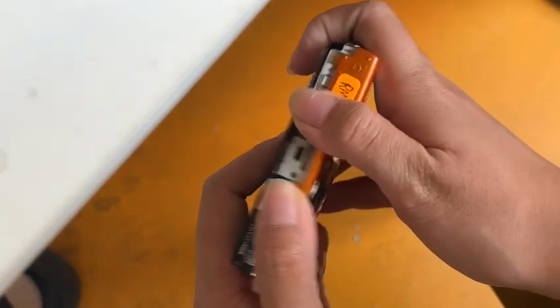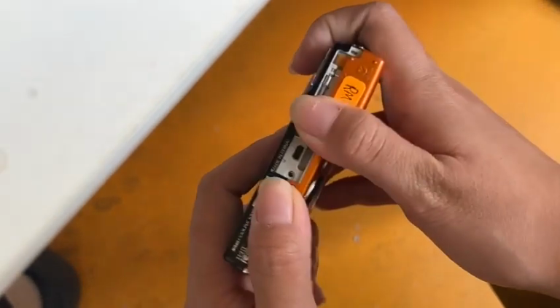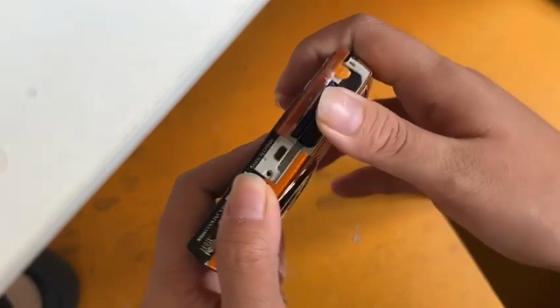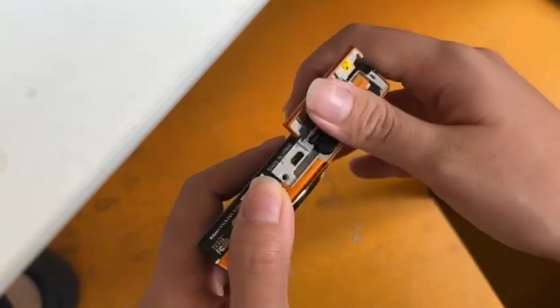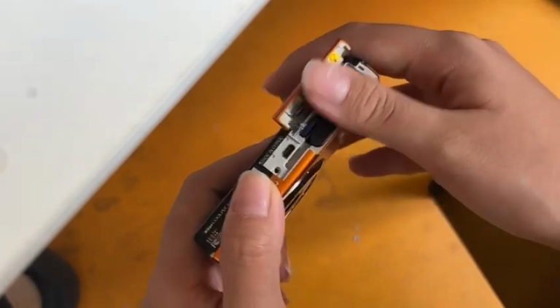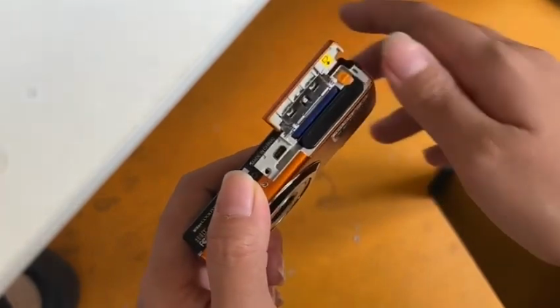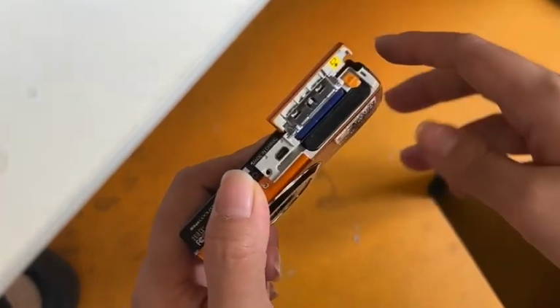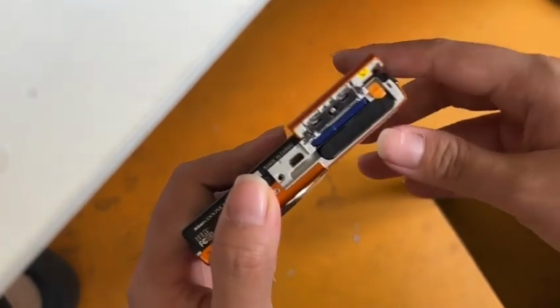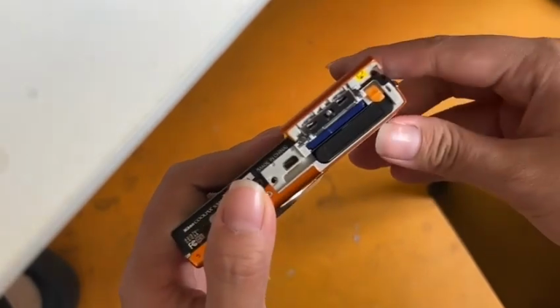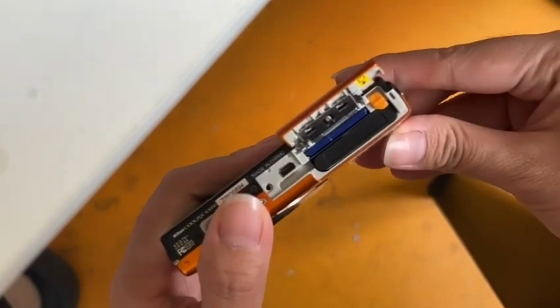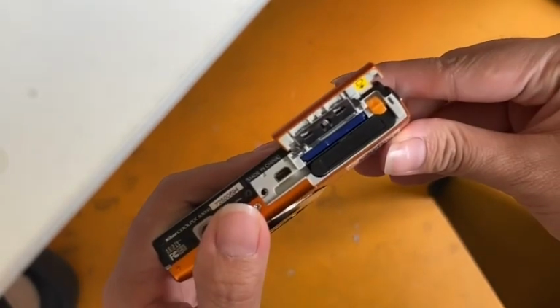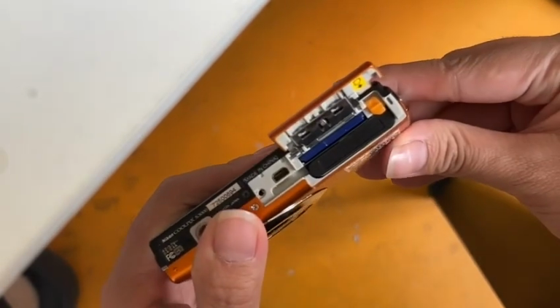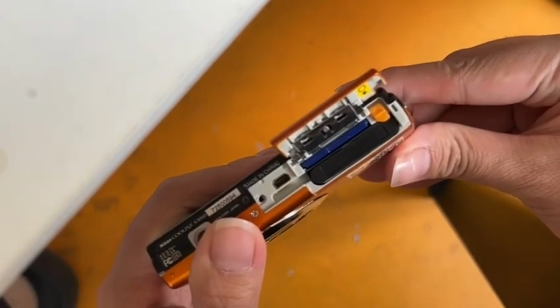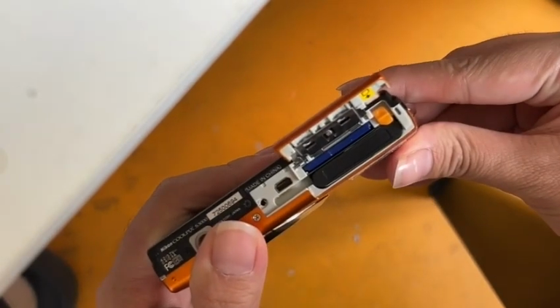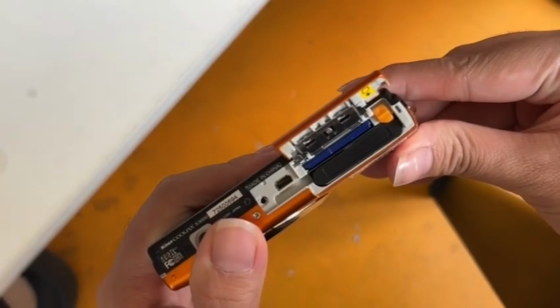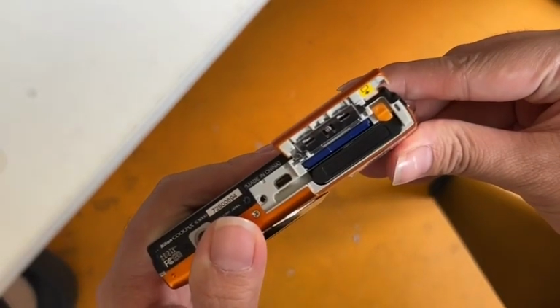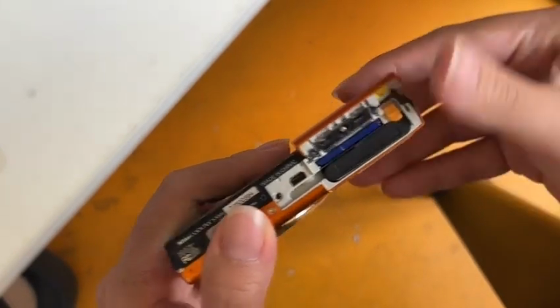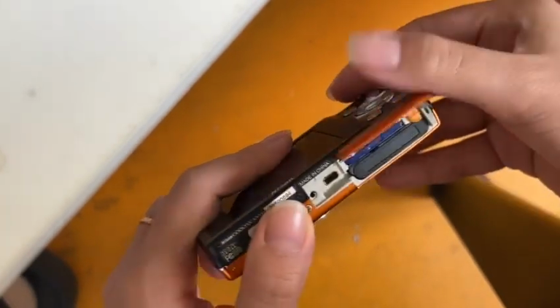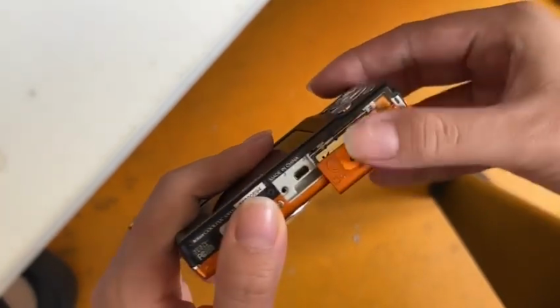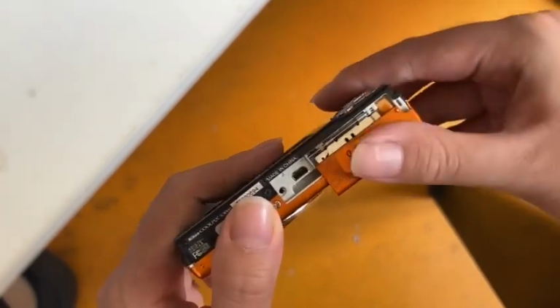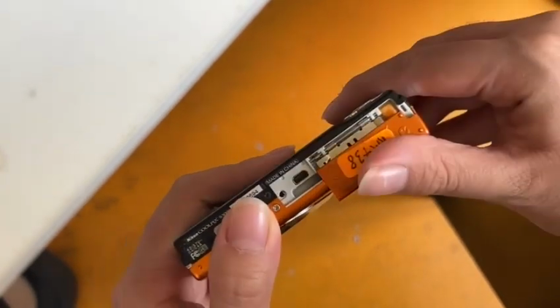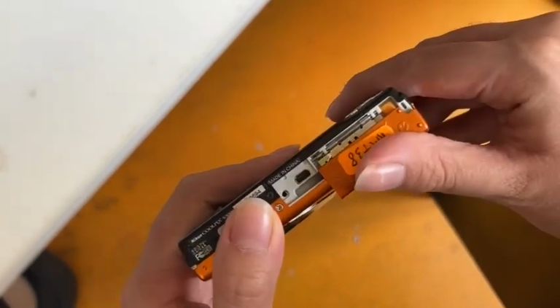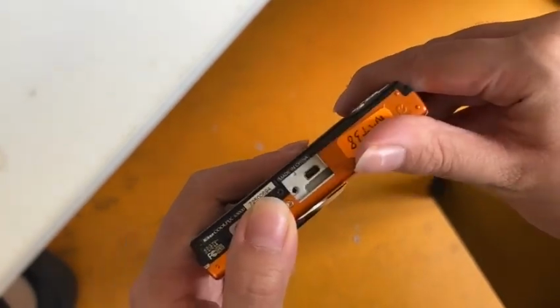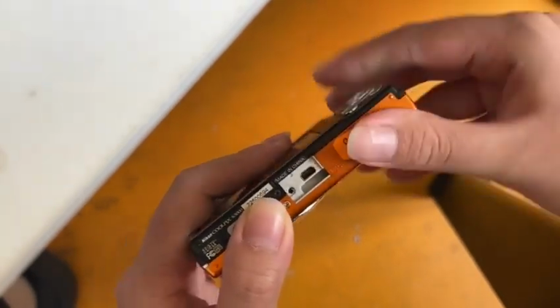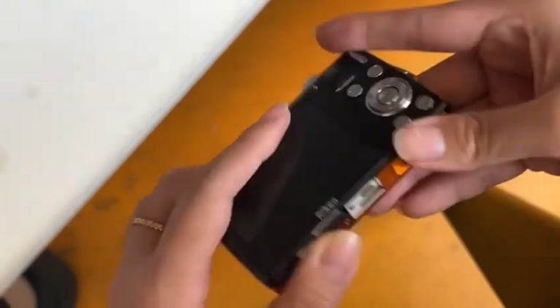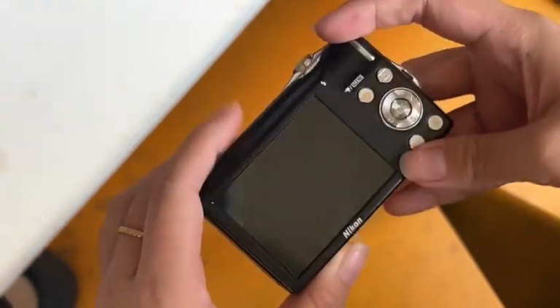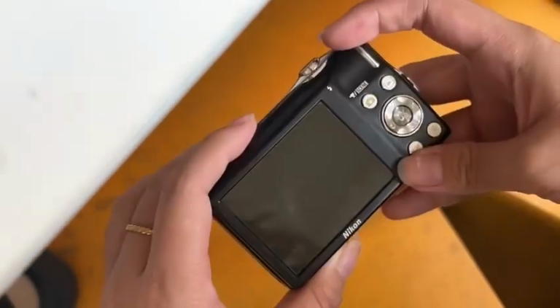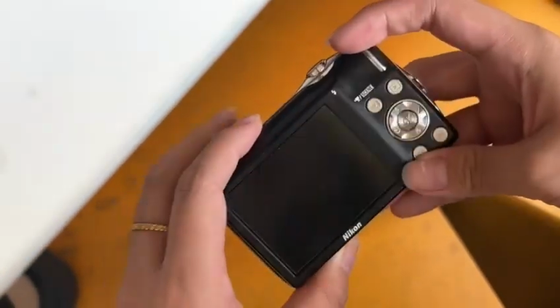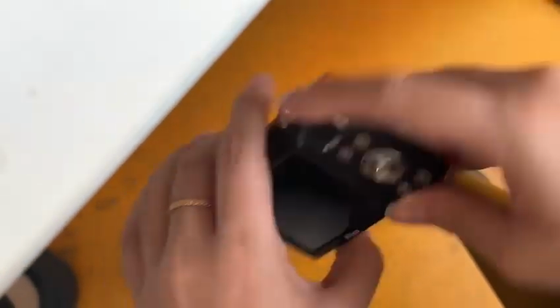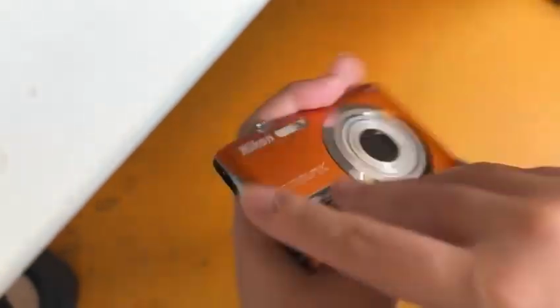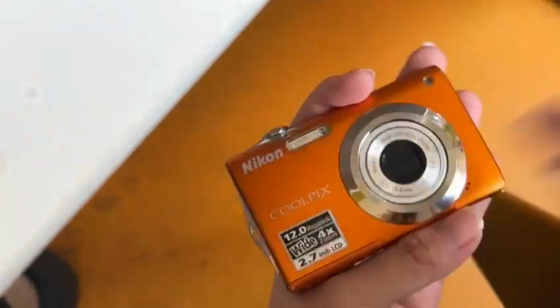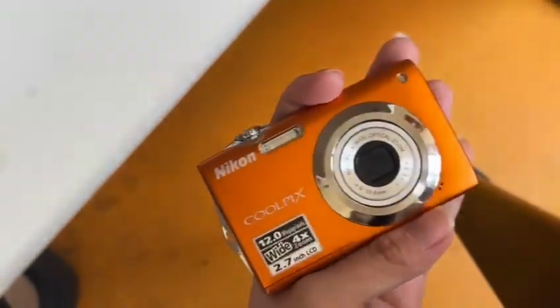This is the battery and the SD card, and that's all. Thank you.